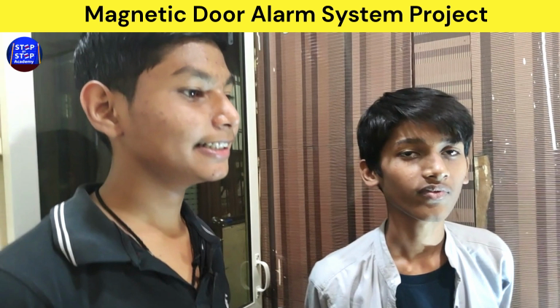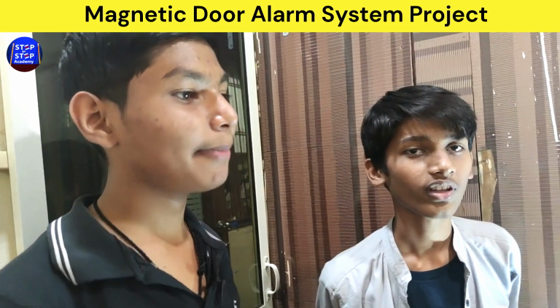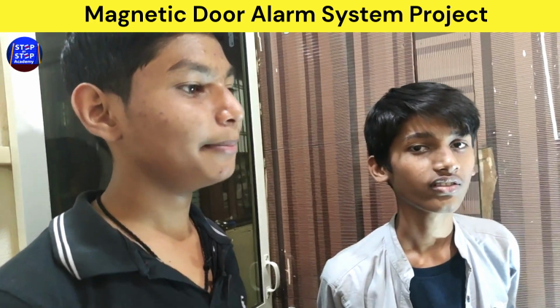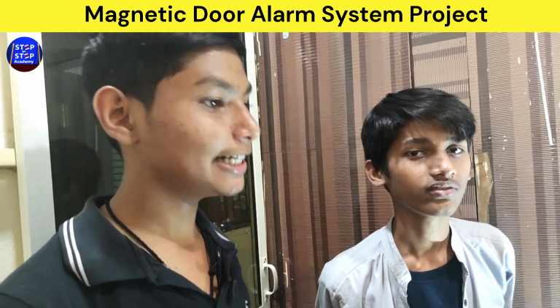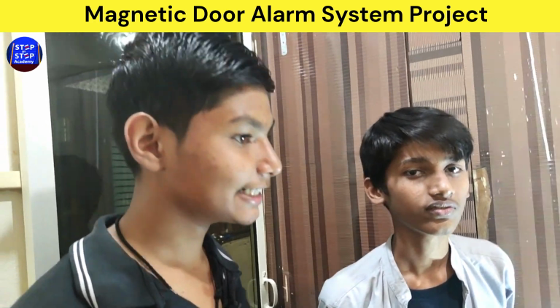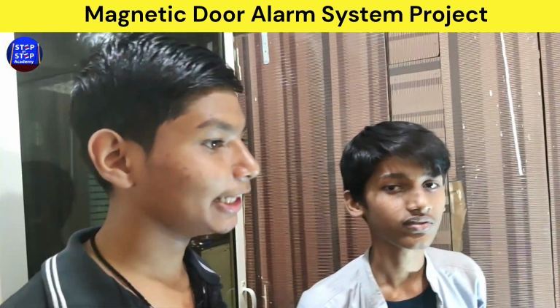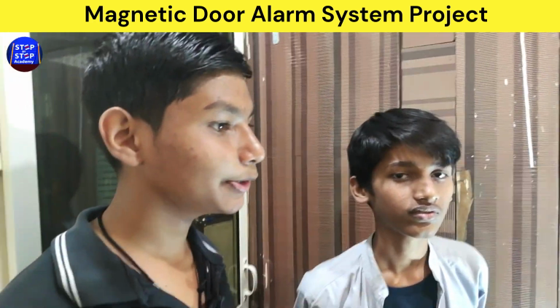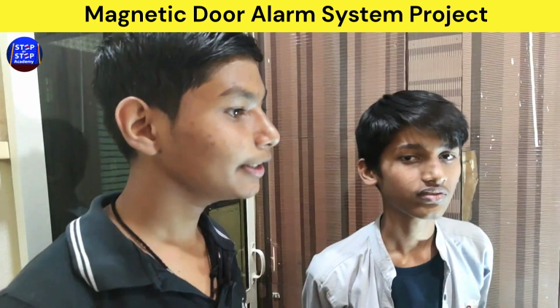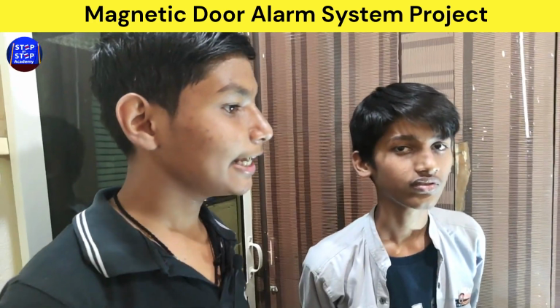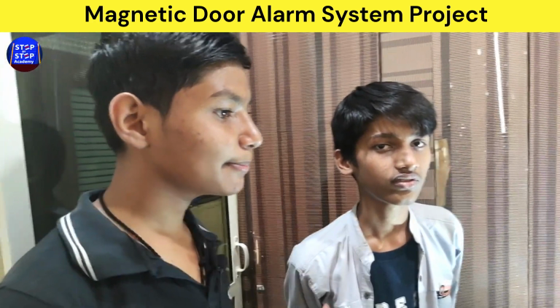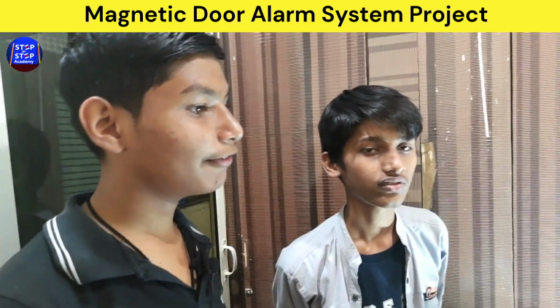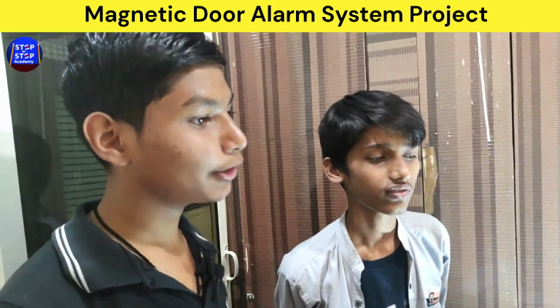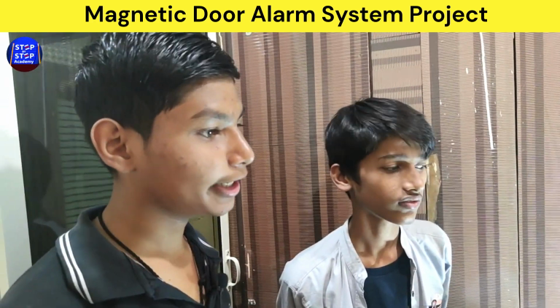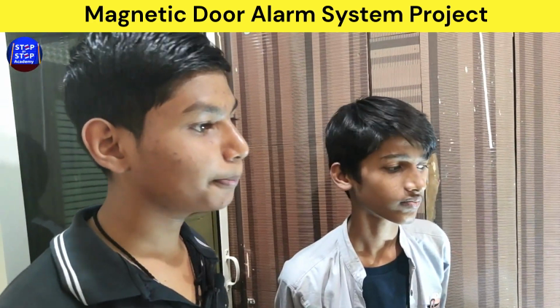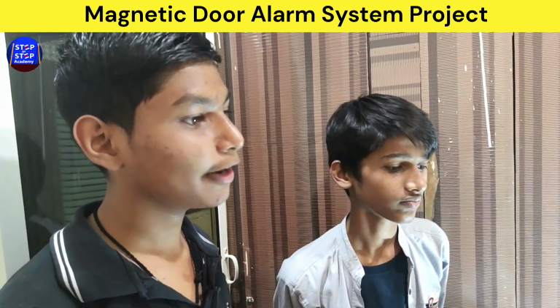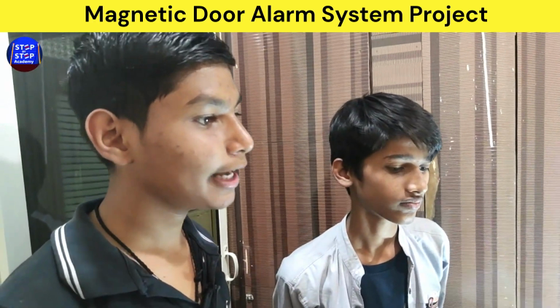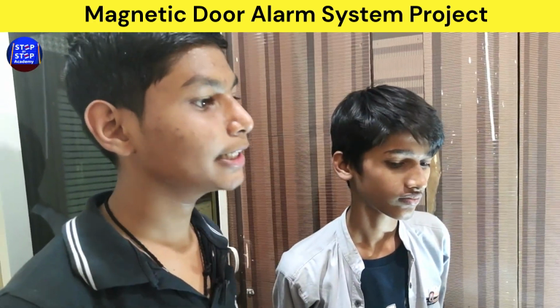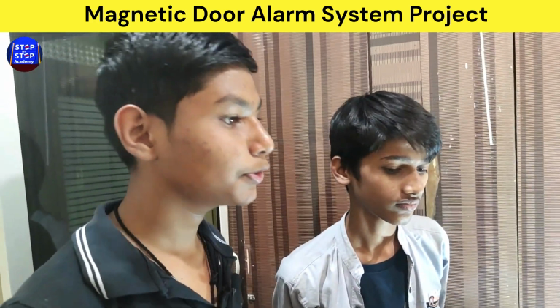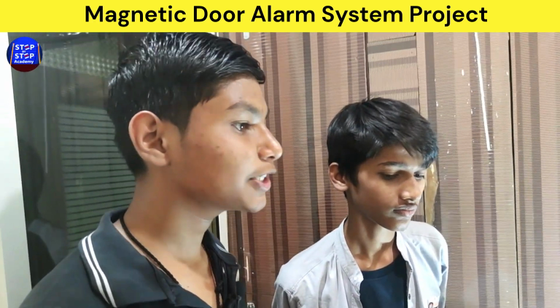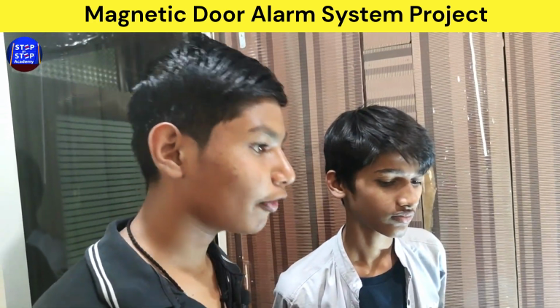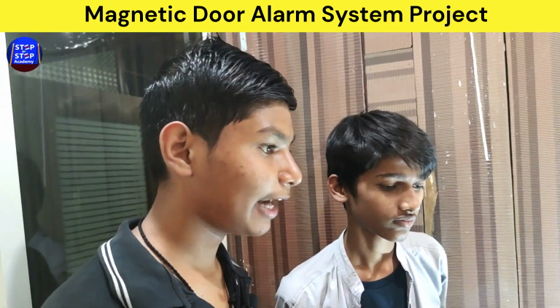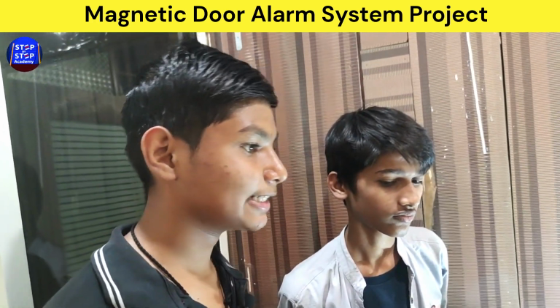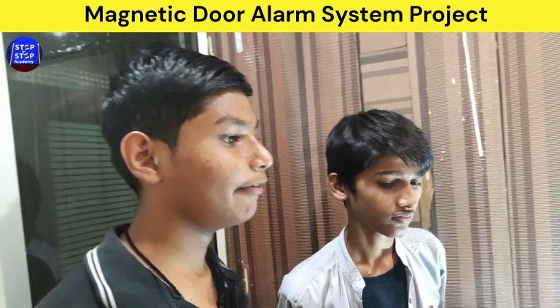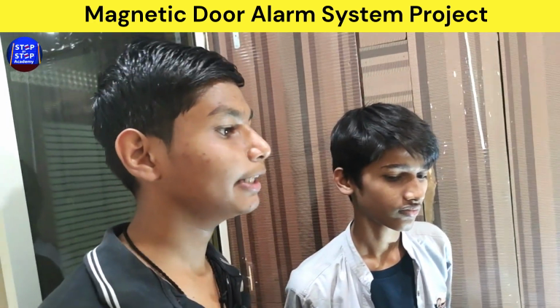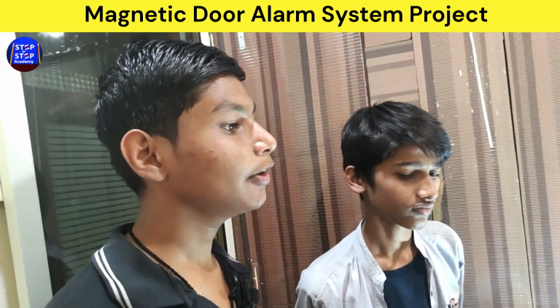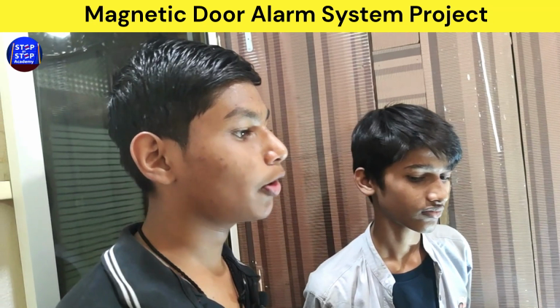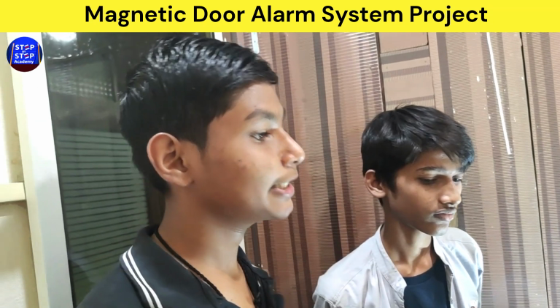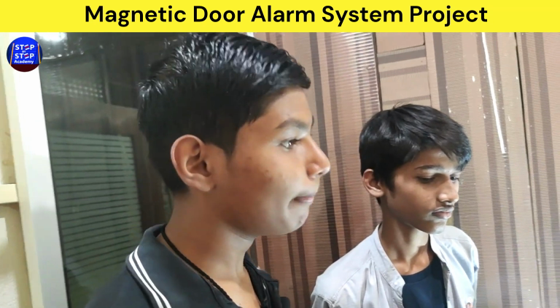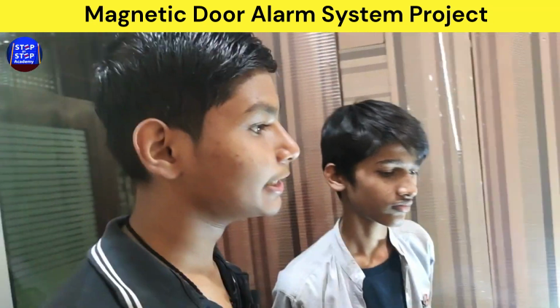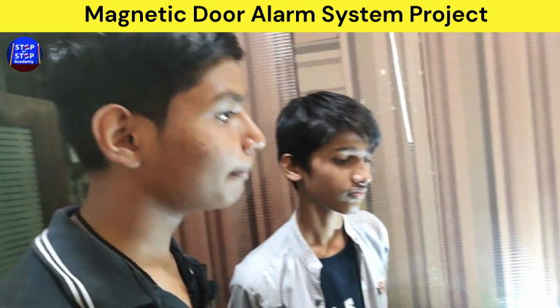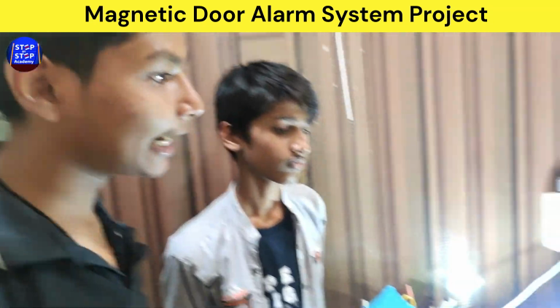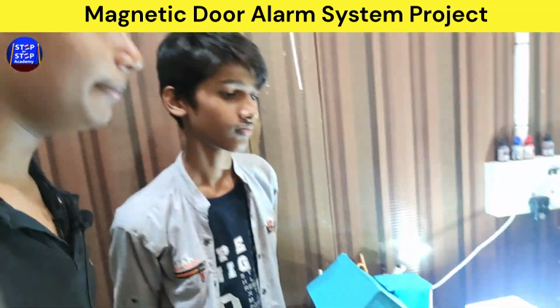My name is Harsh Yadav, he is my friend Ronak Gupta, and we are students of class 7 from Step by Step Academy.